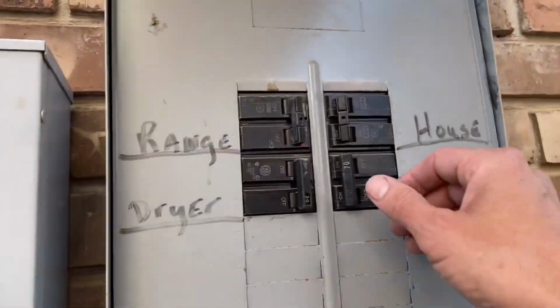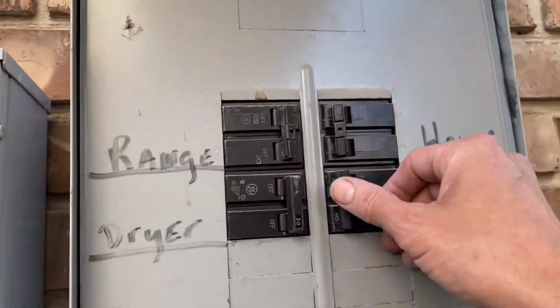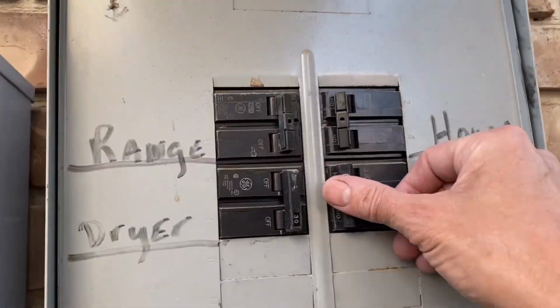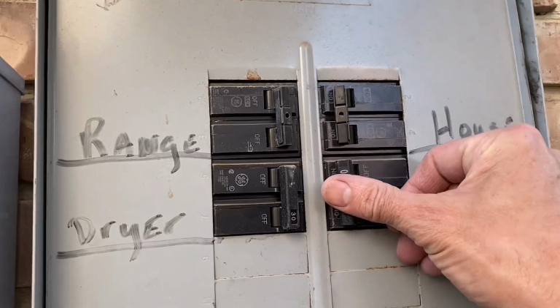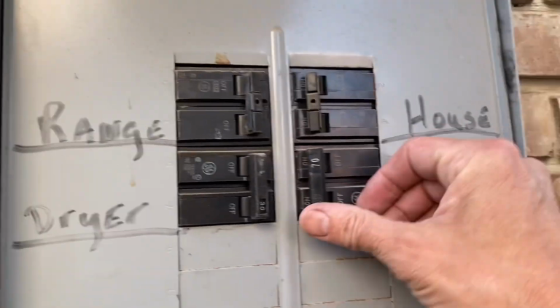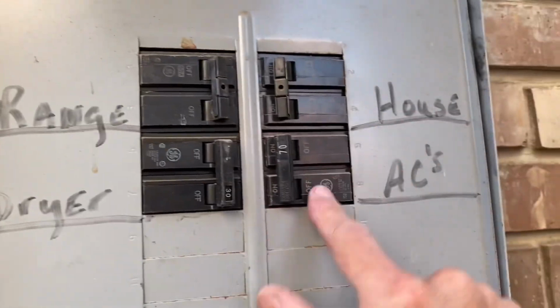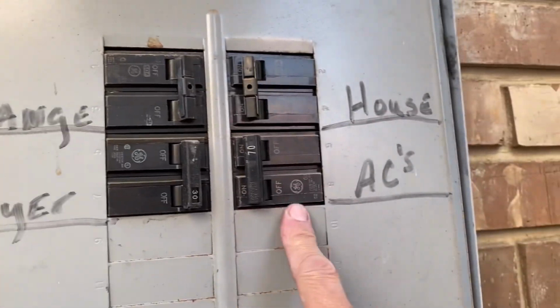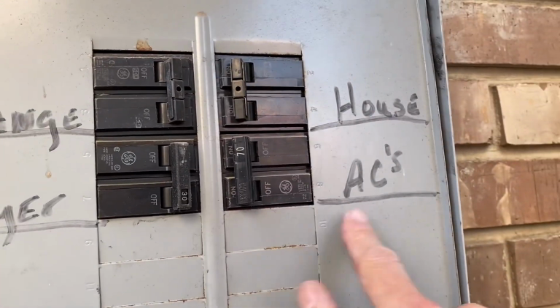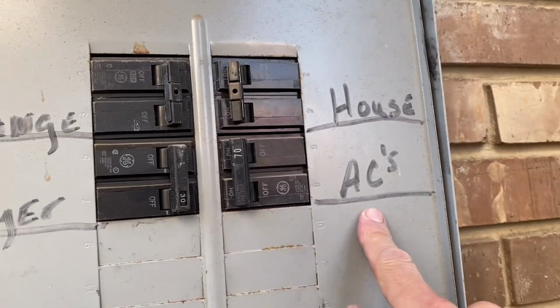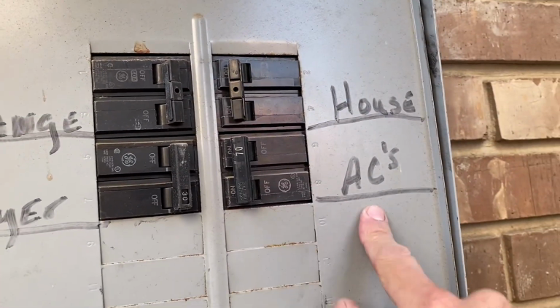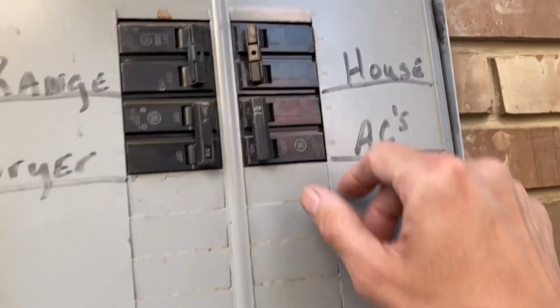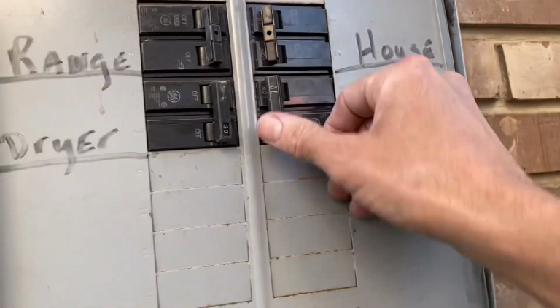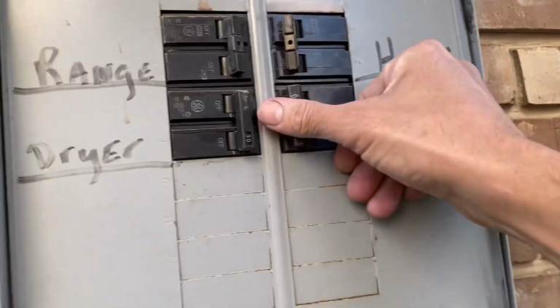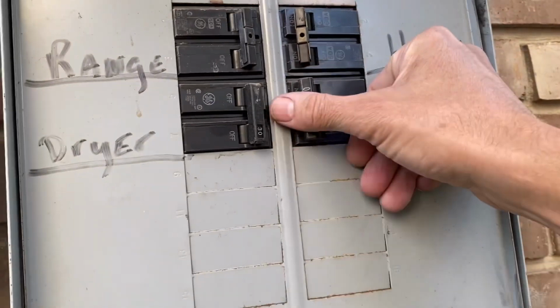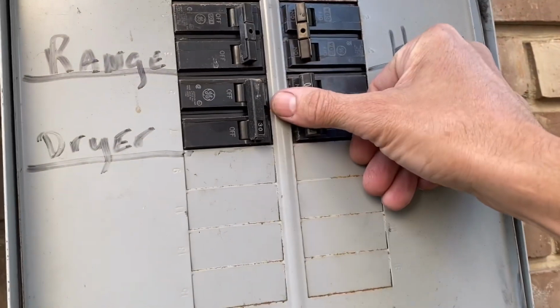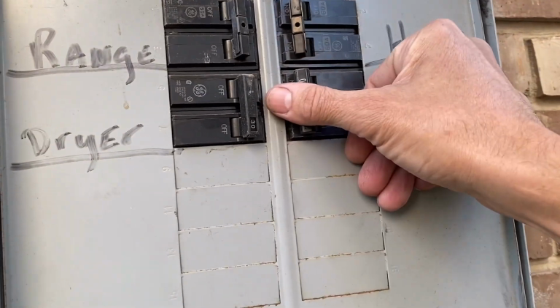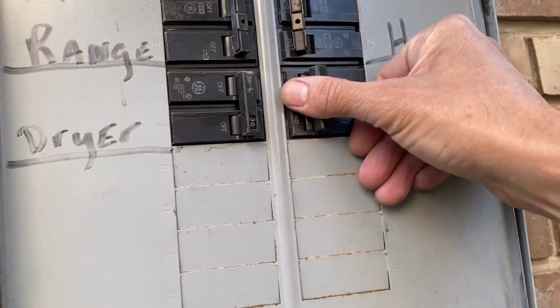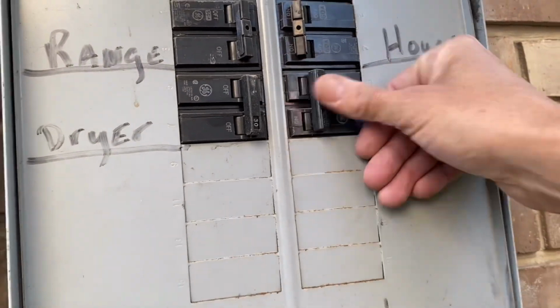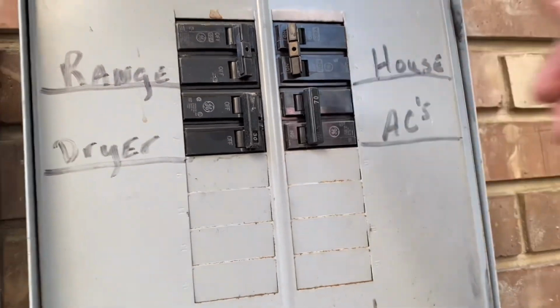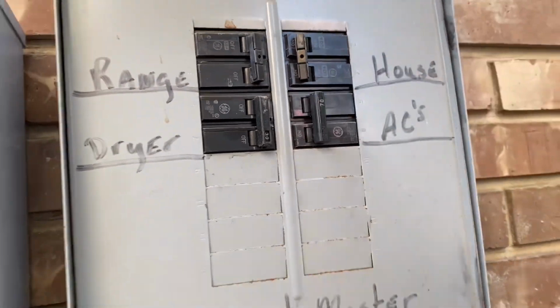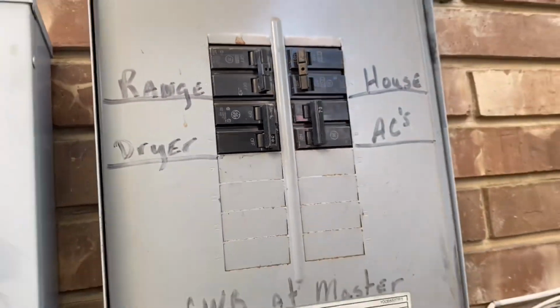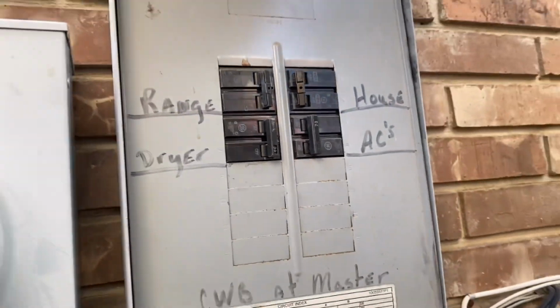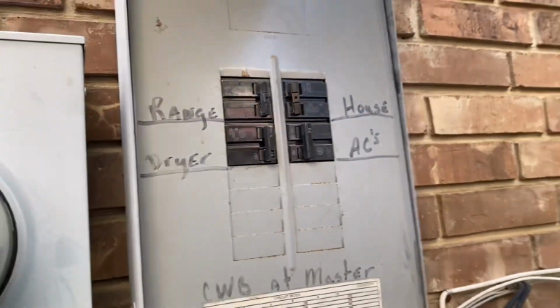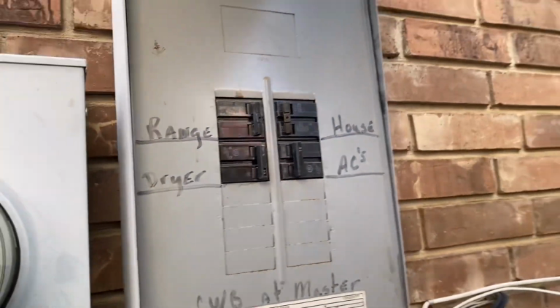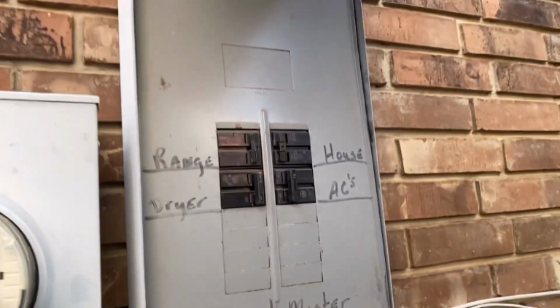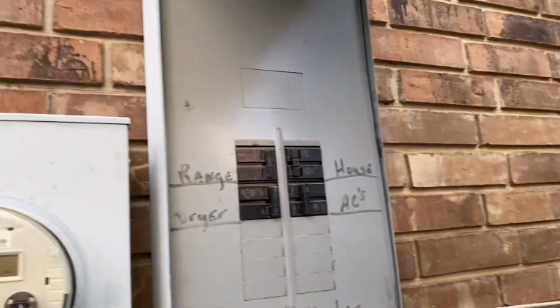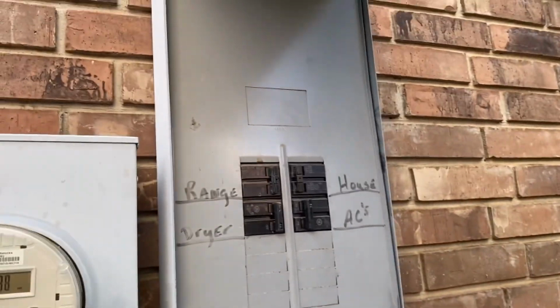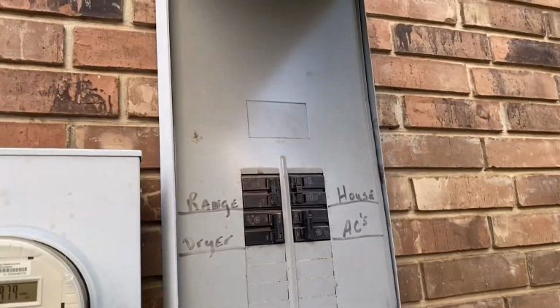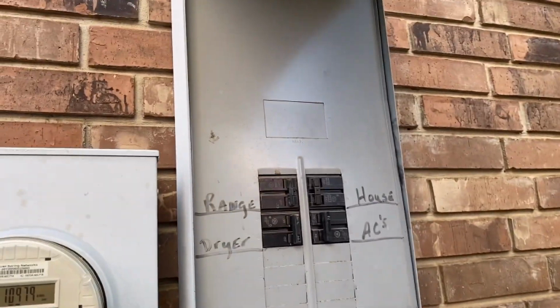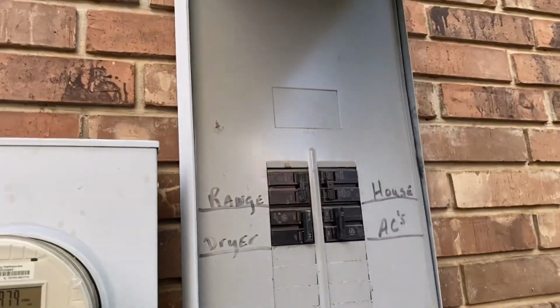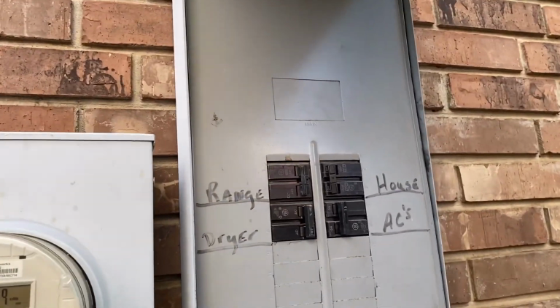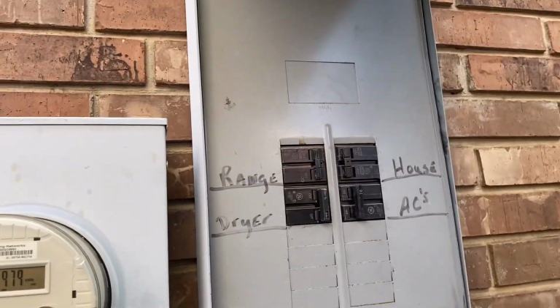This one says marked AC — and there's a 70 amp fuse there.